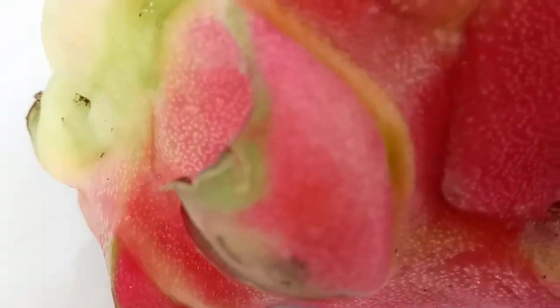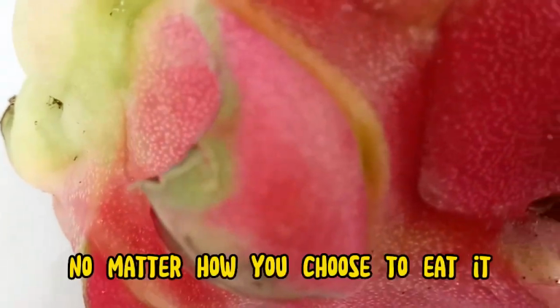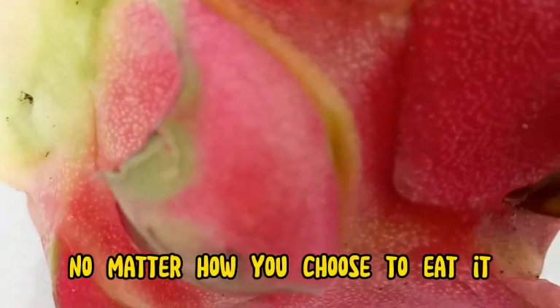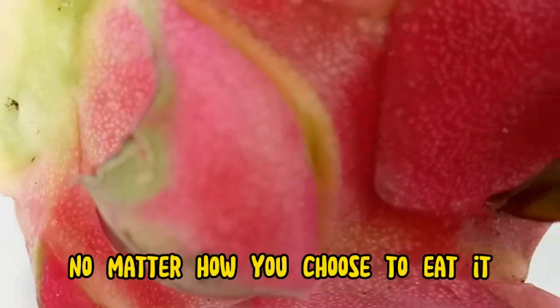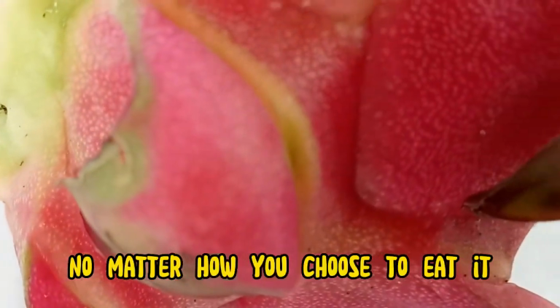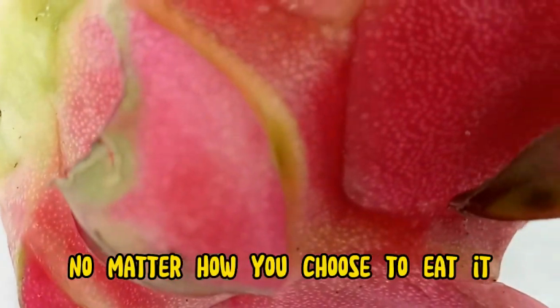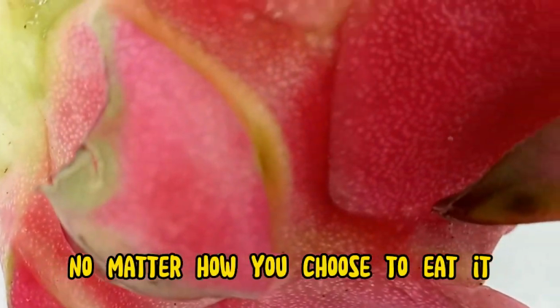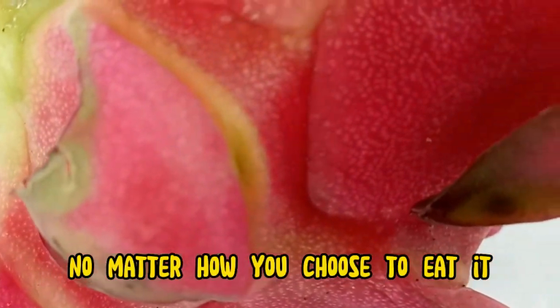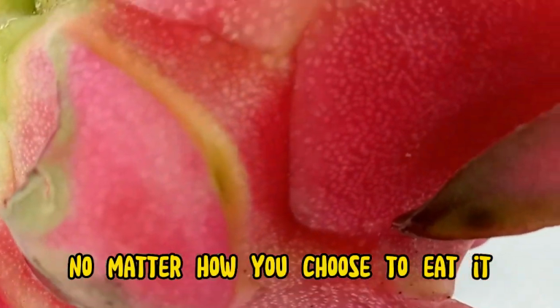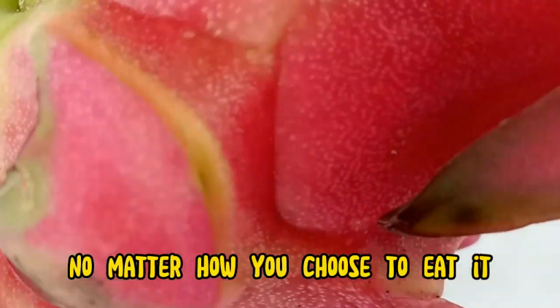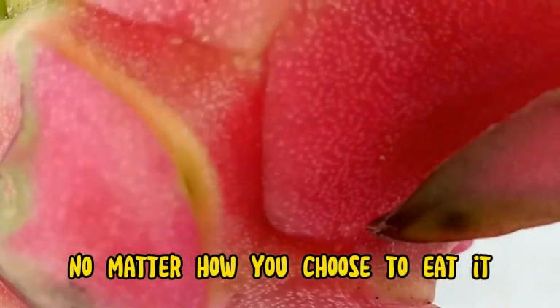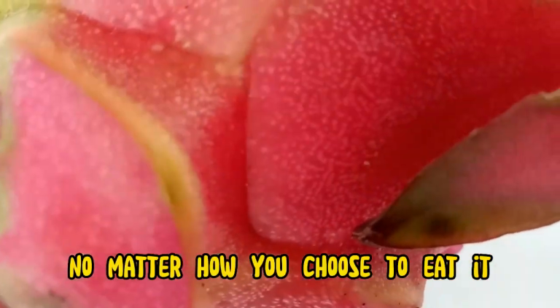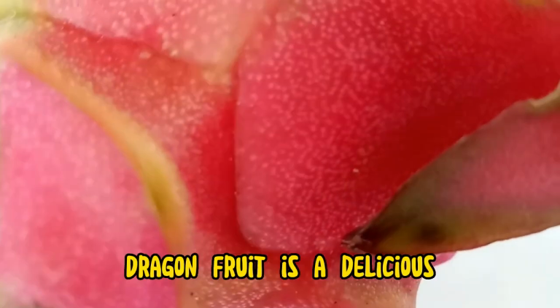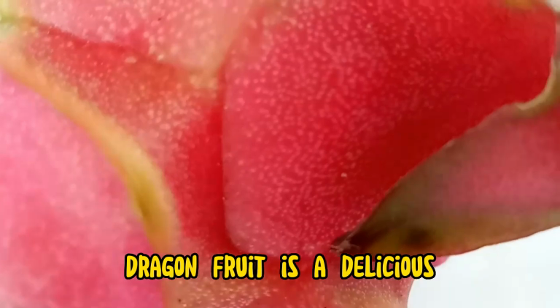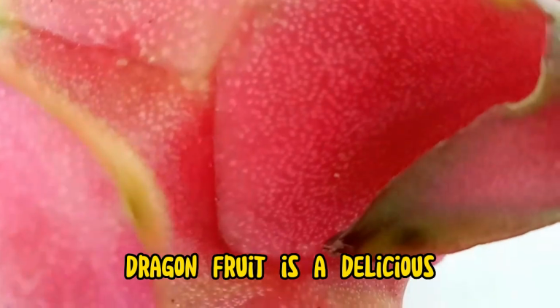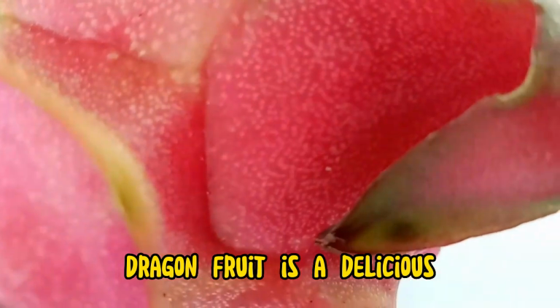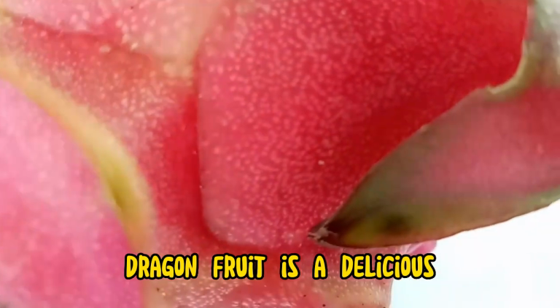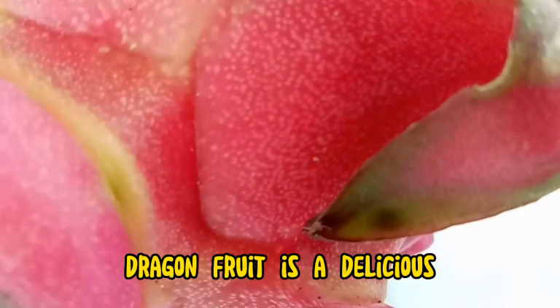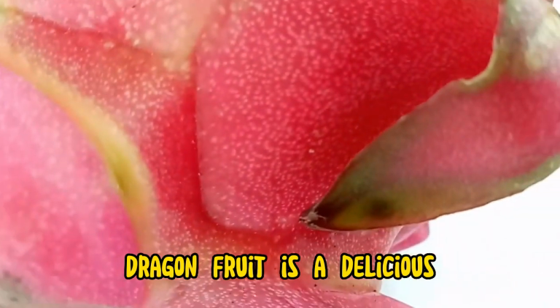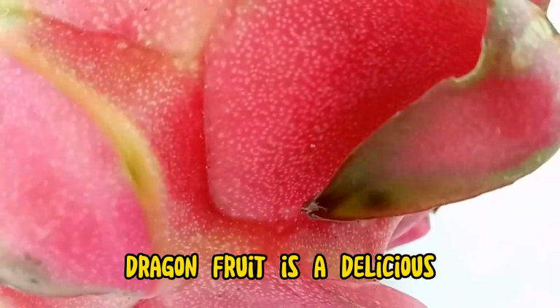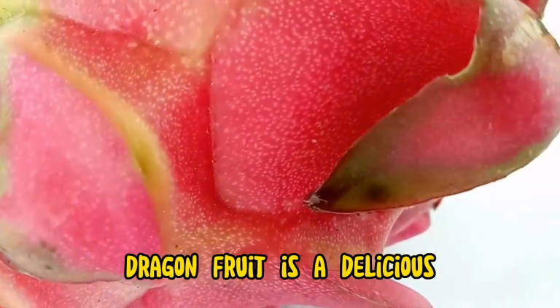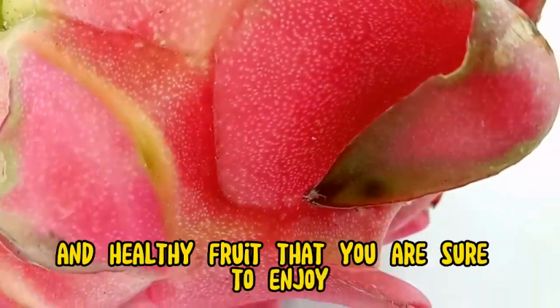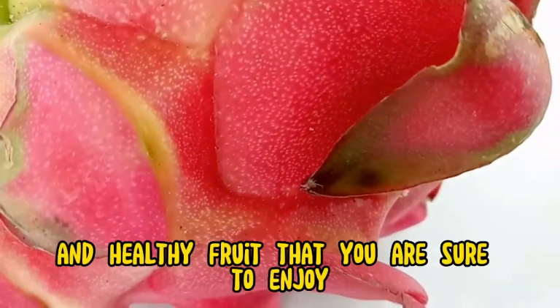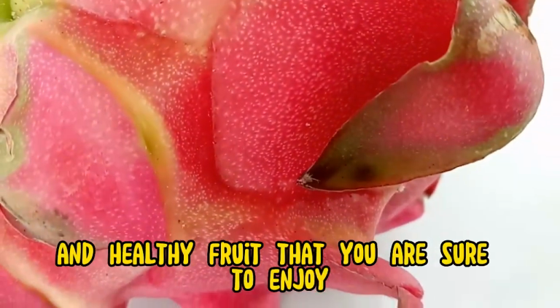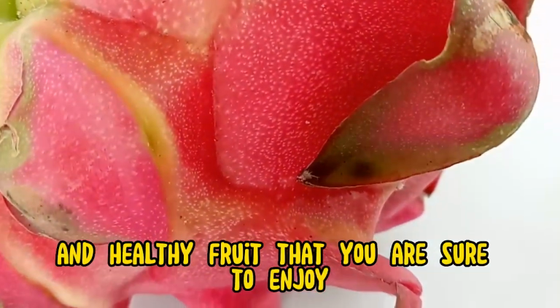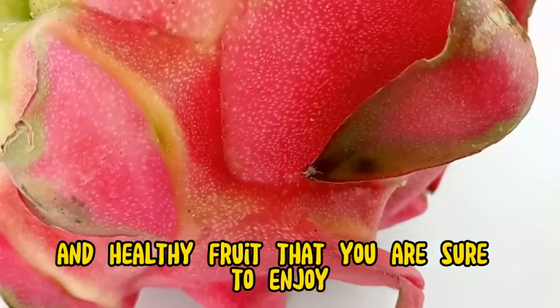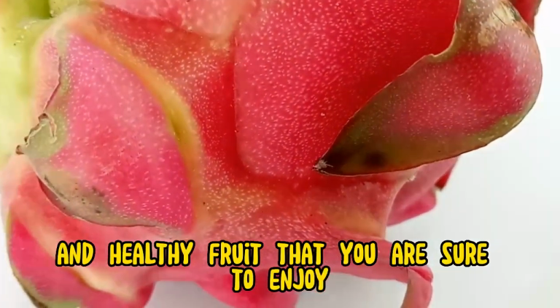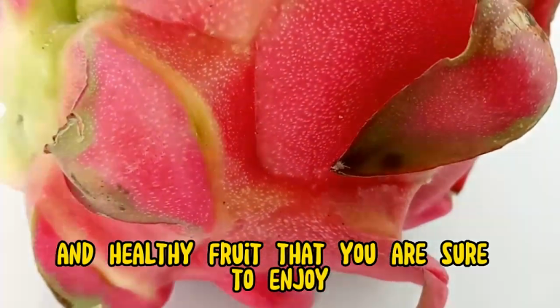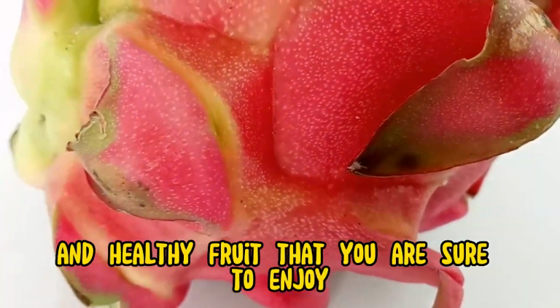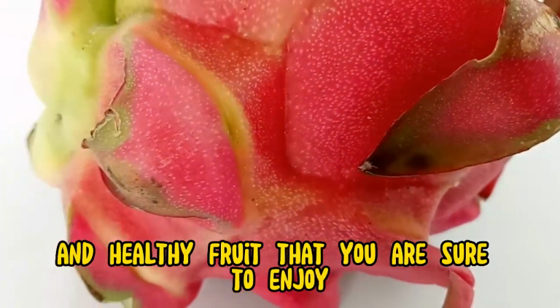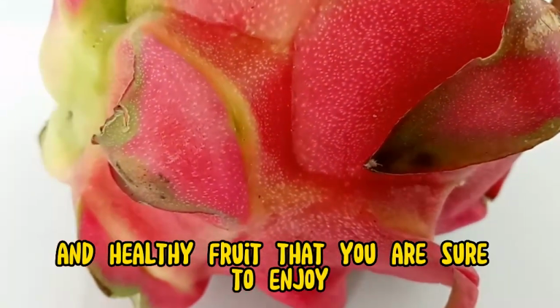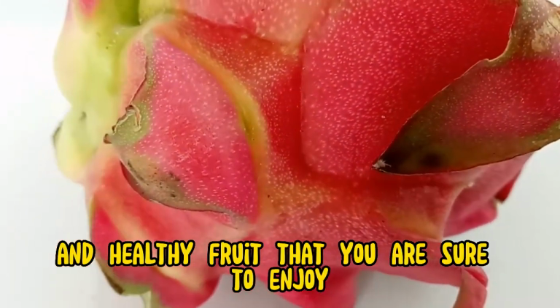No matter how you choose to eat it, dragon fruit is a delicious and healthy fruit that you are sure to enjoy.